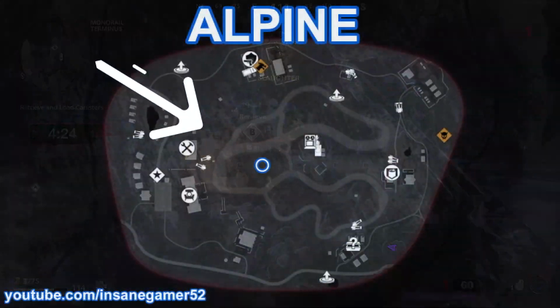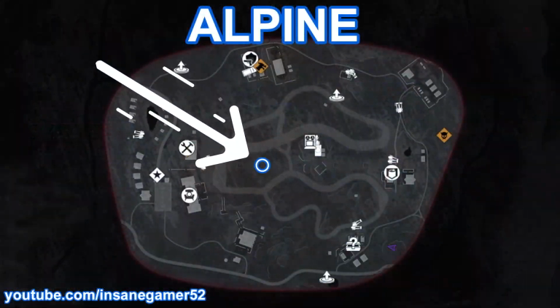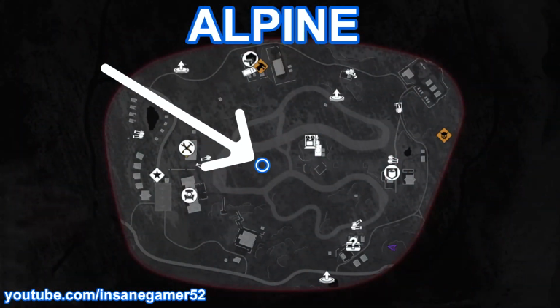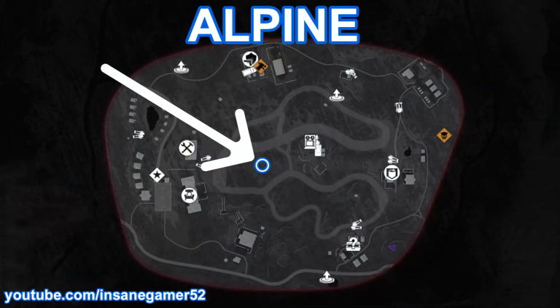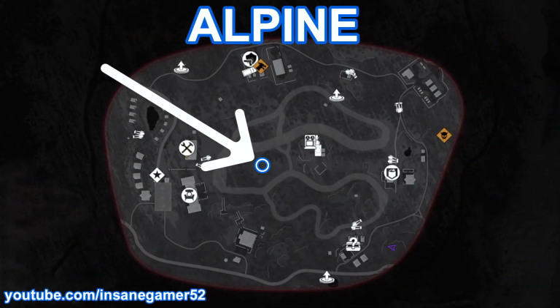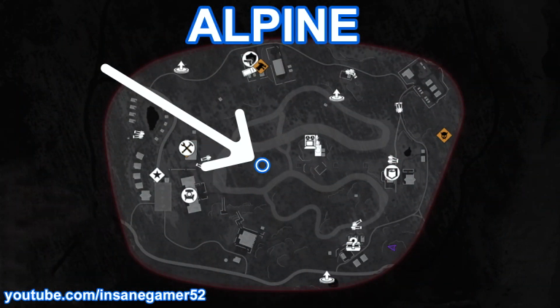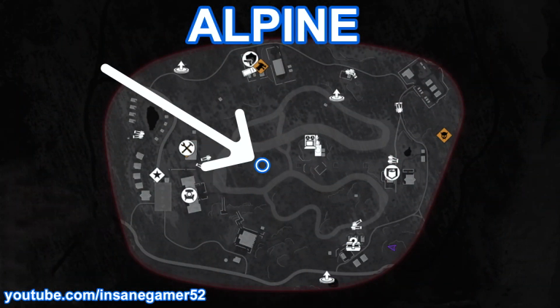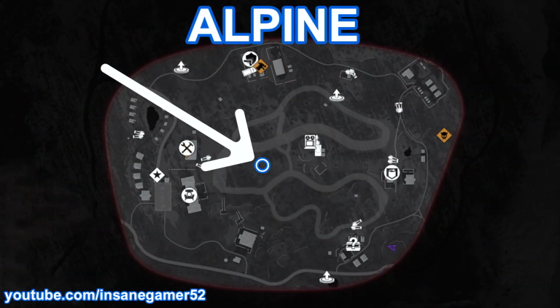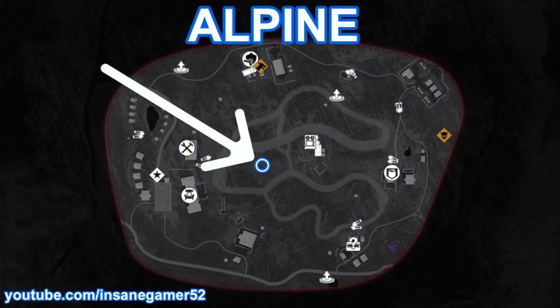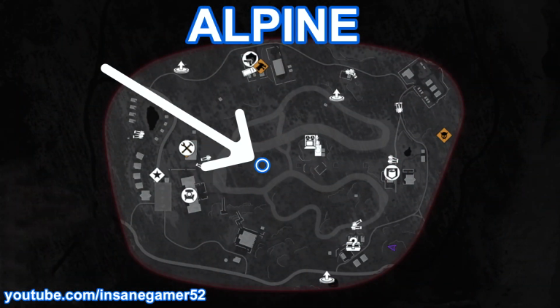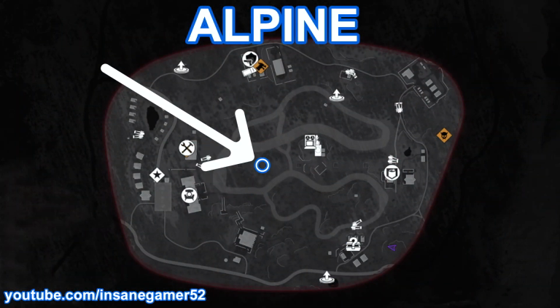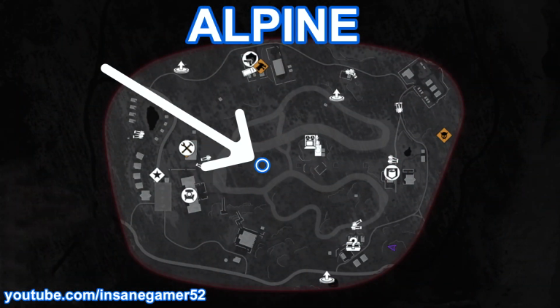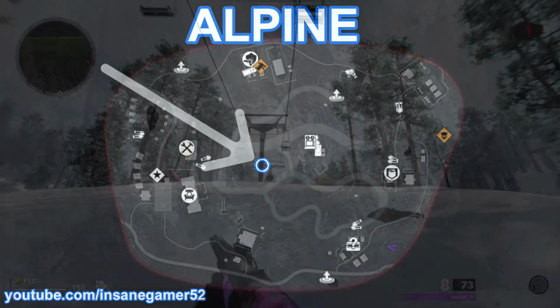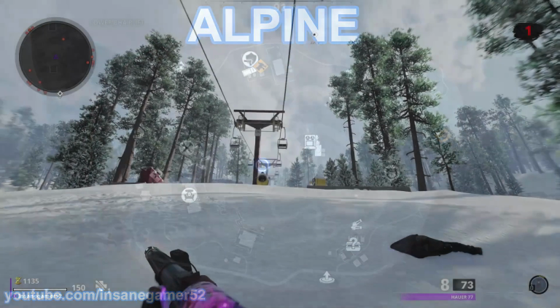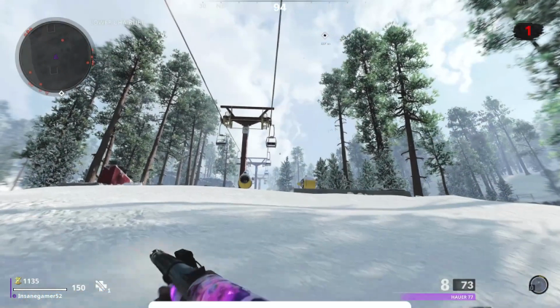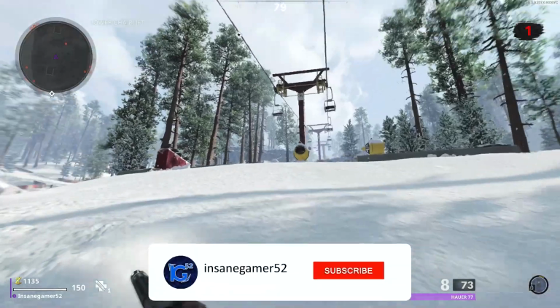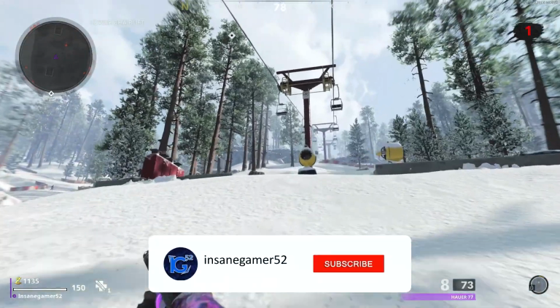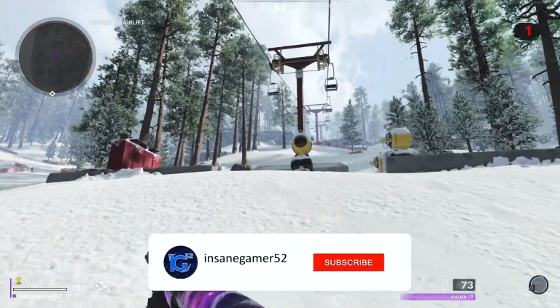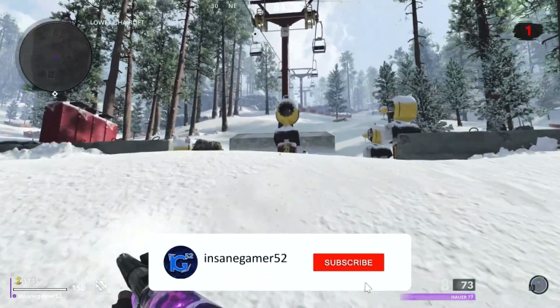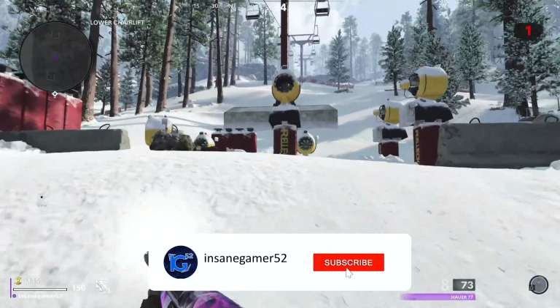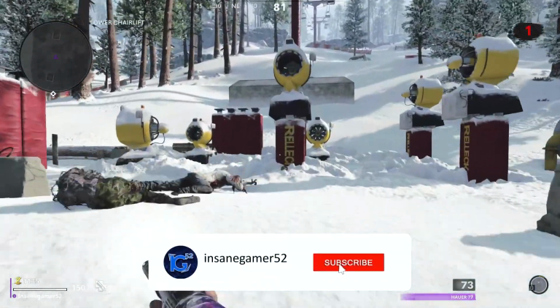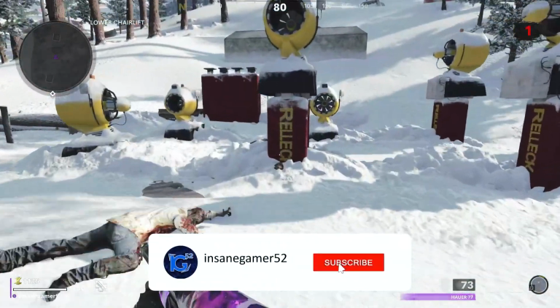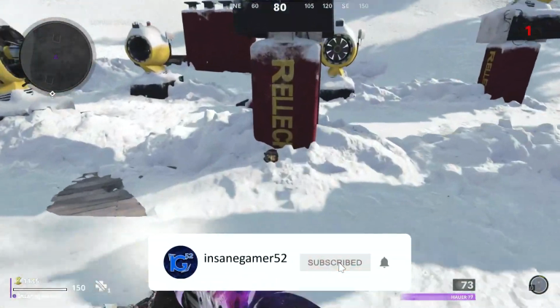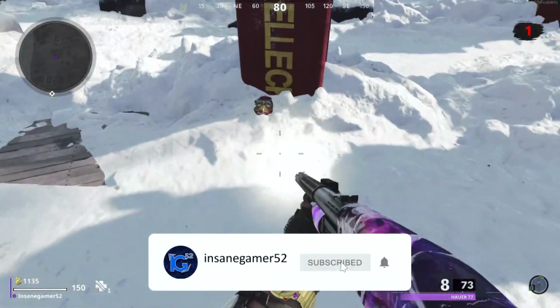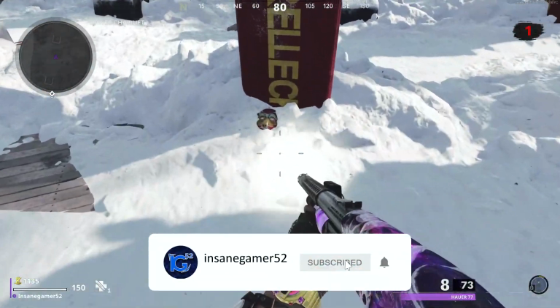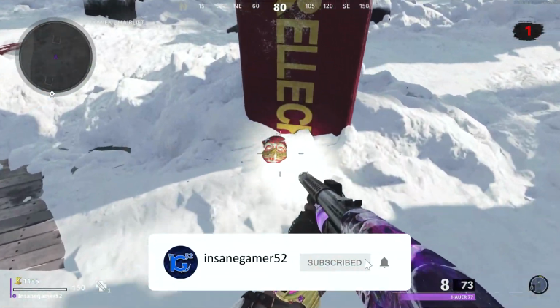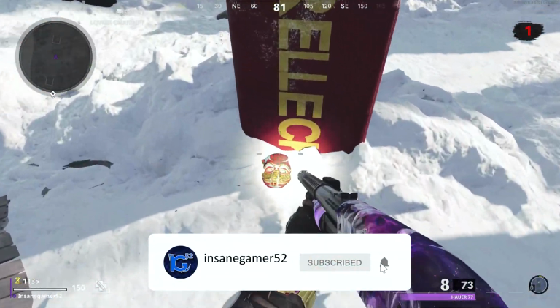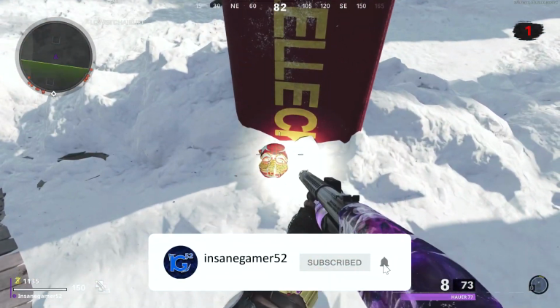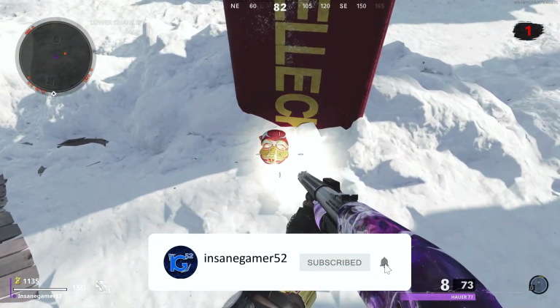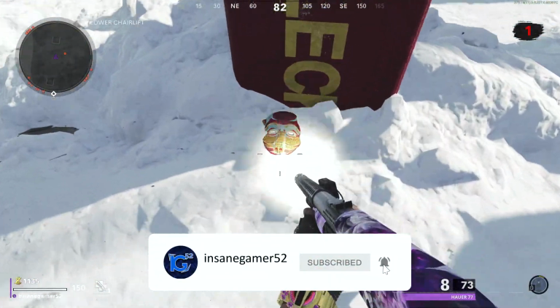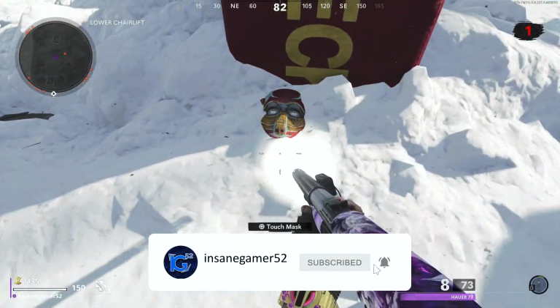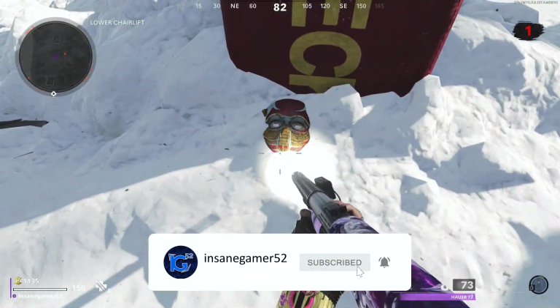Here's where to find the Monkey Mask on Alpine. Head to the middle of the map in the lower chairlift area, and it will be on the ground right next to the snowgun.